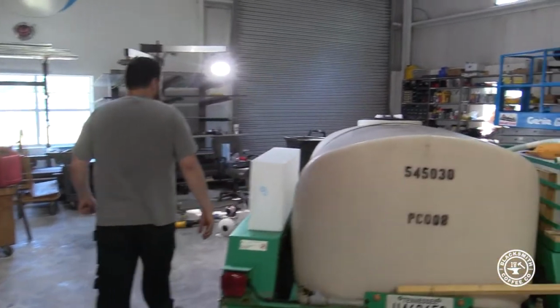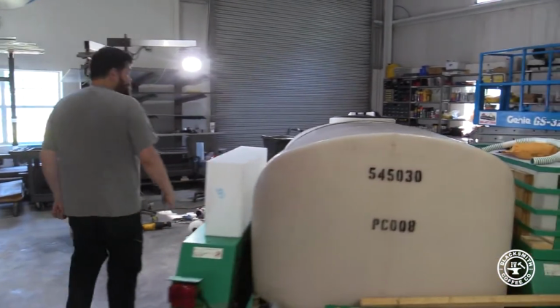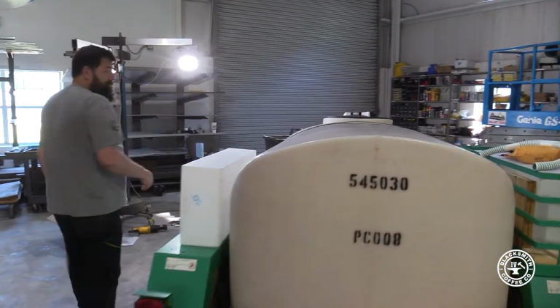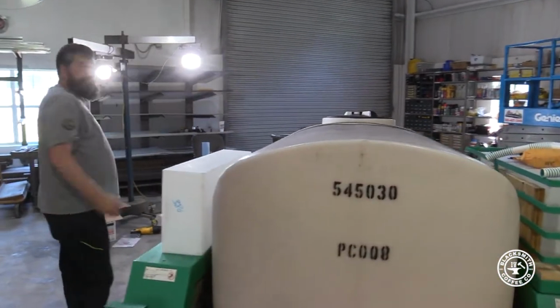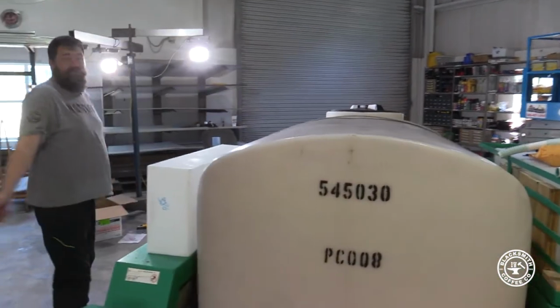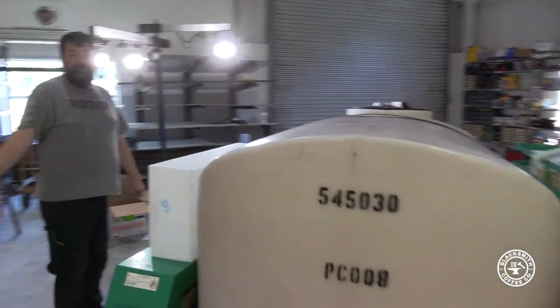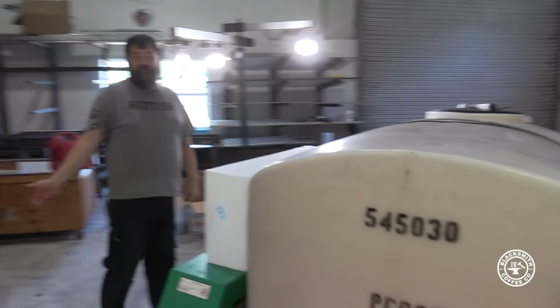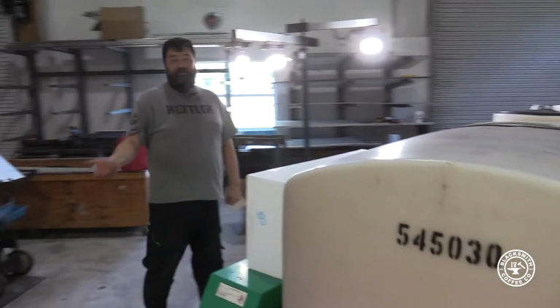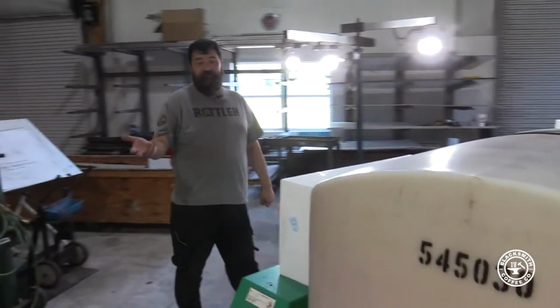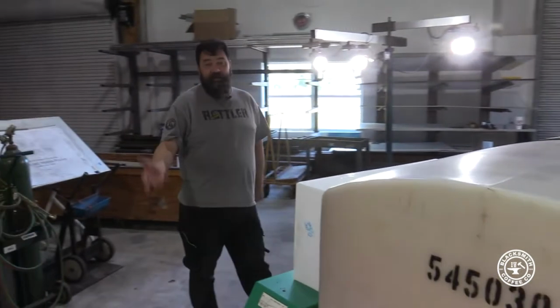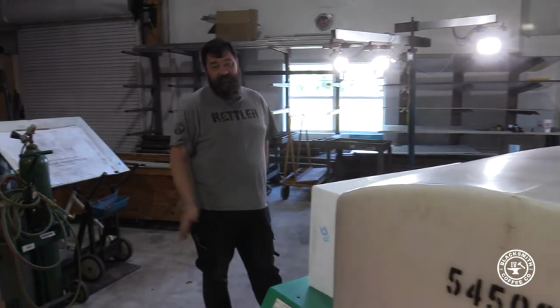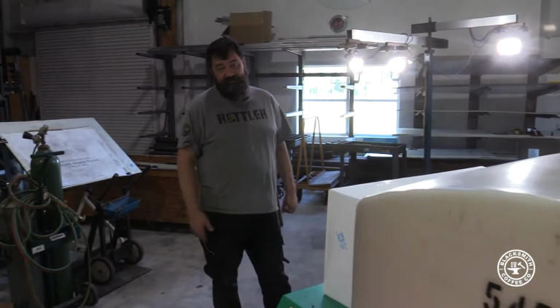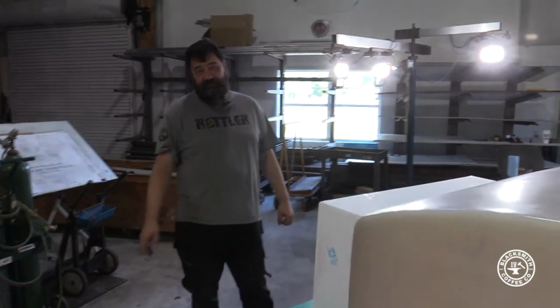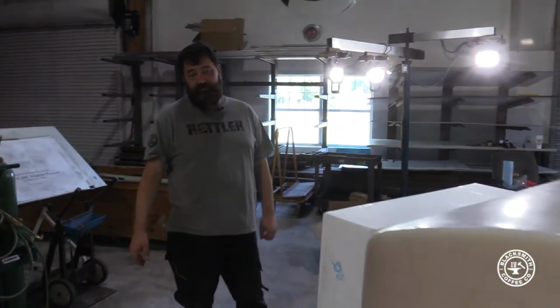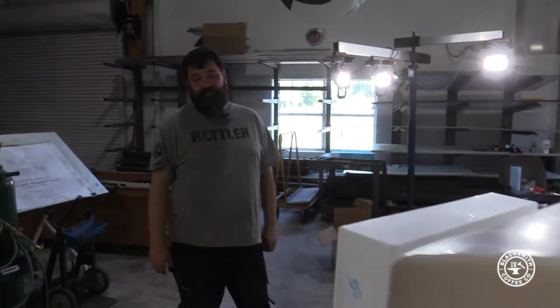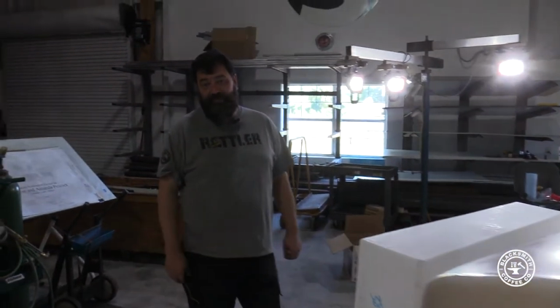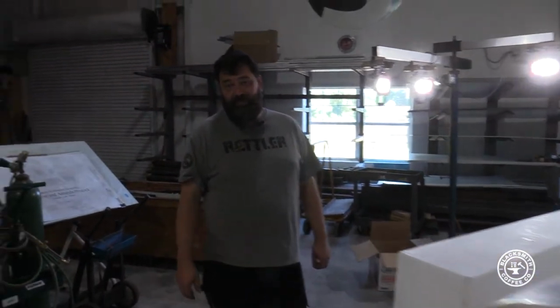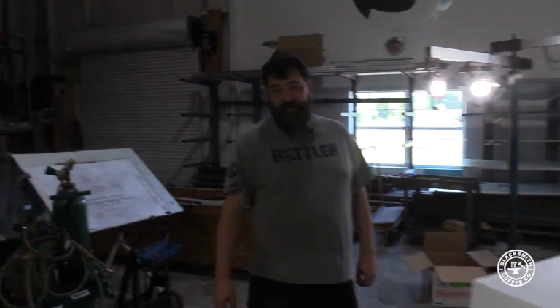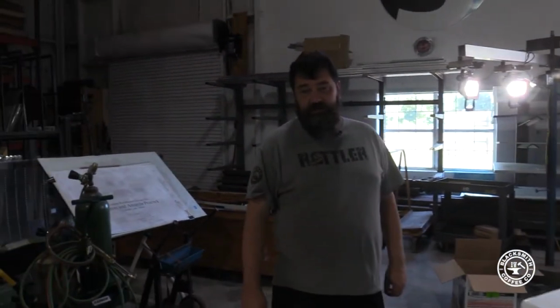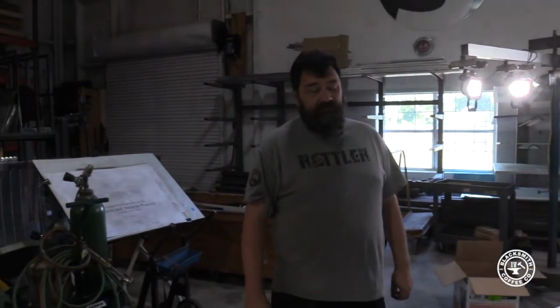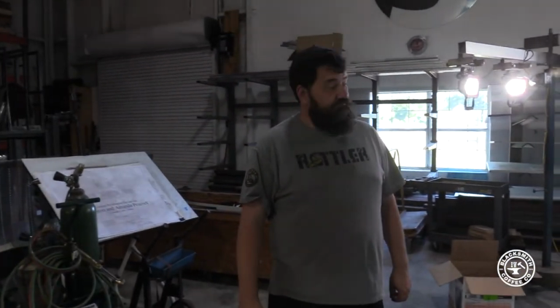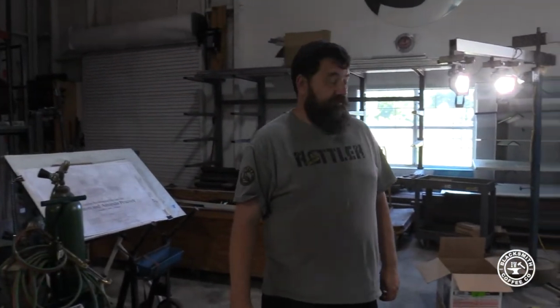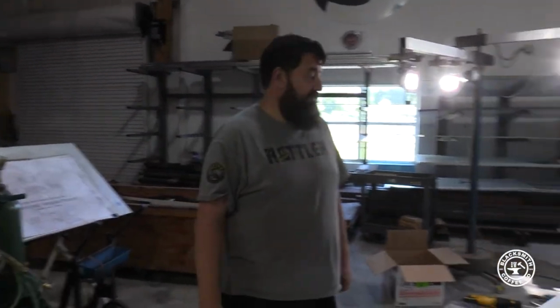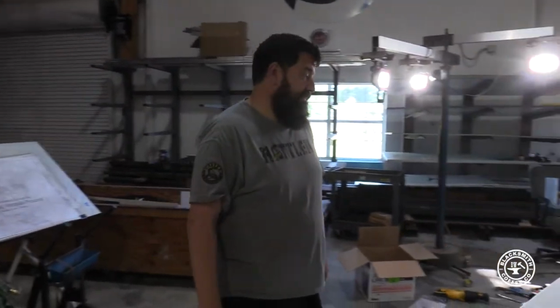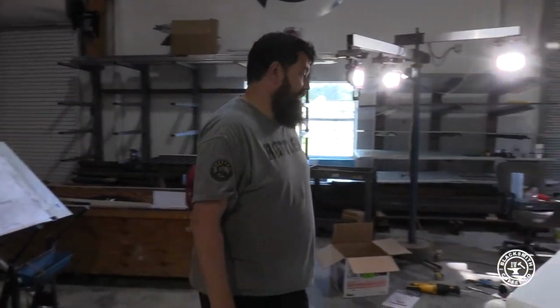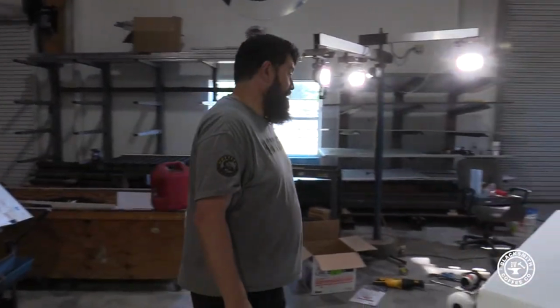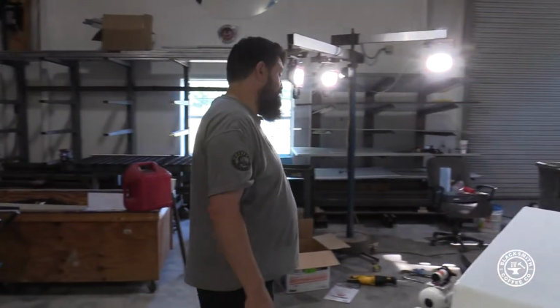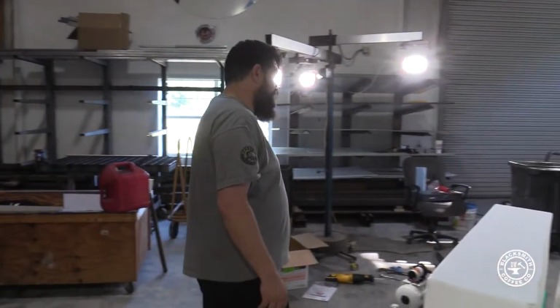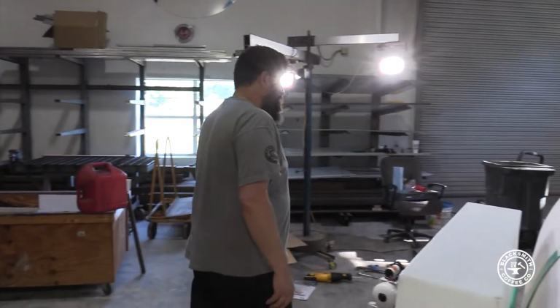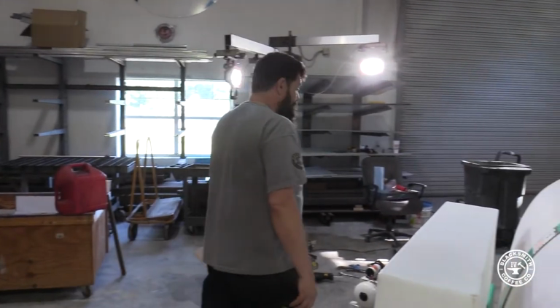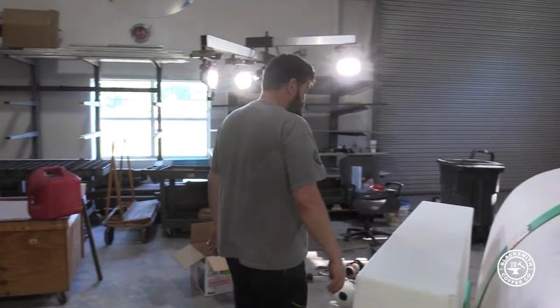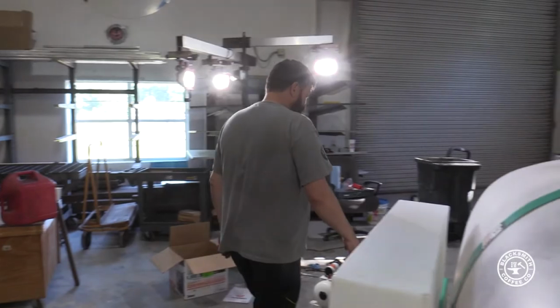We just went and spent $300 on pipe fittings. It's getting ridiculous, man.